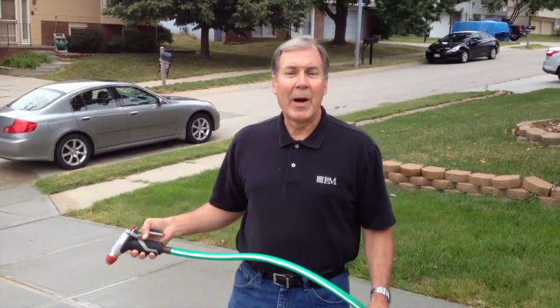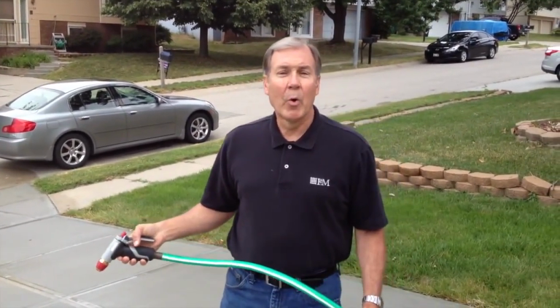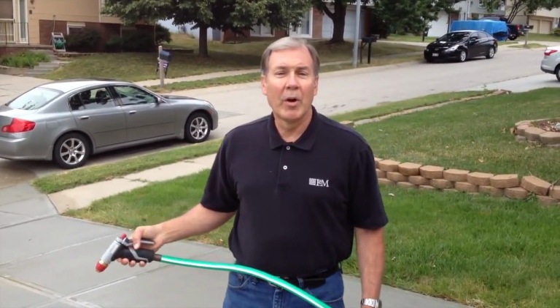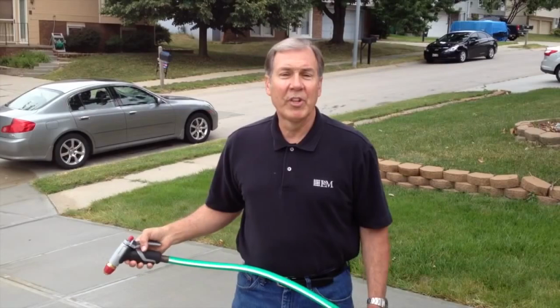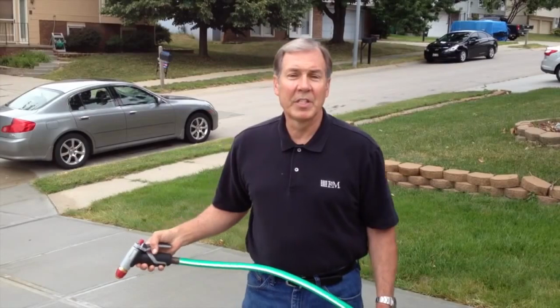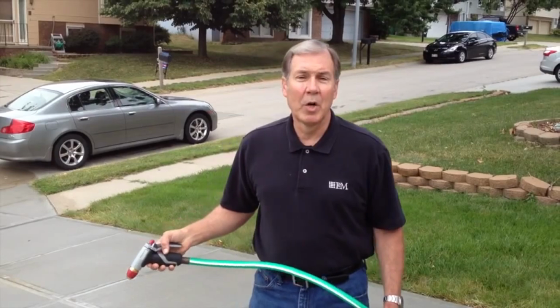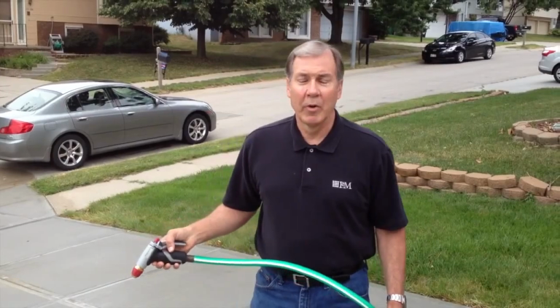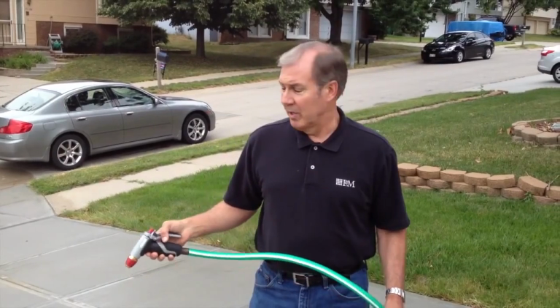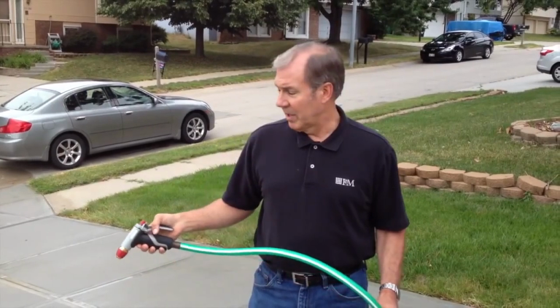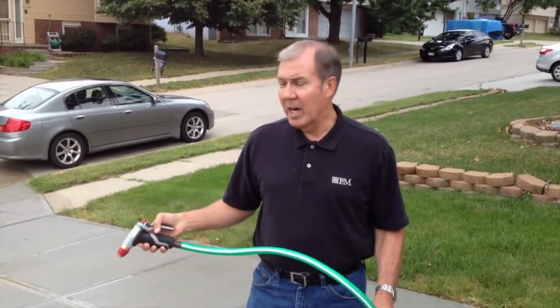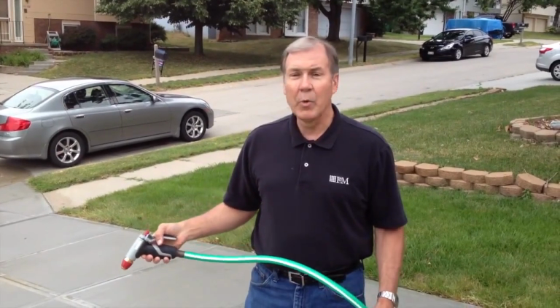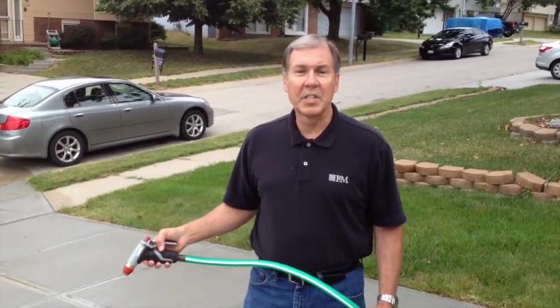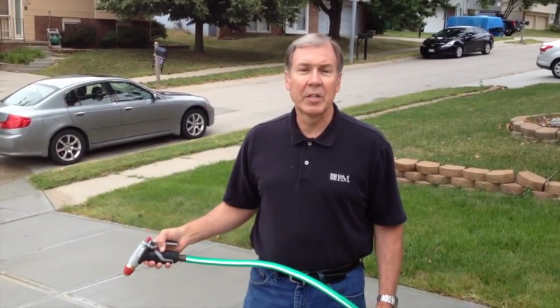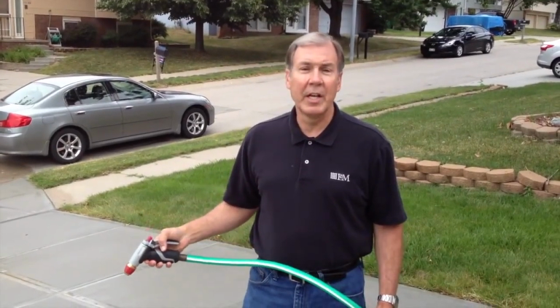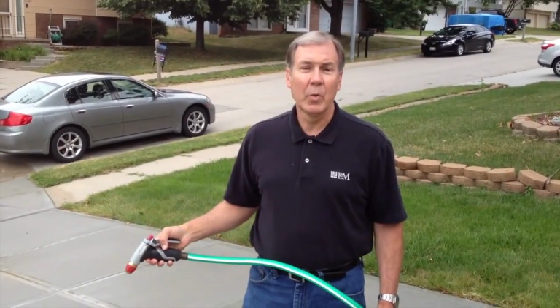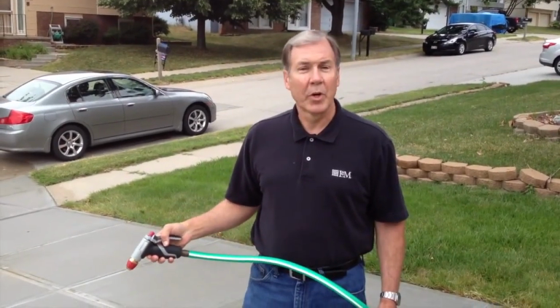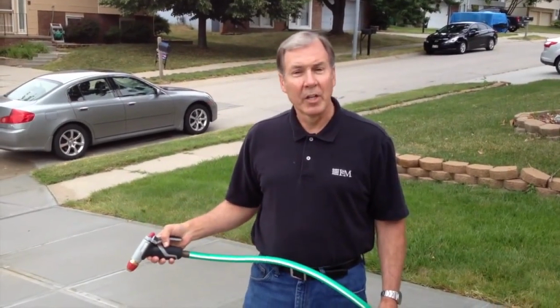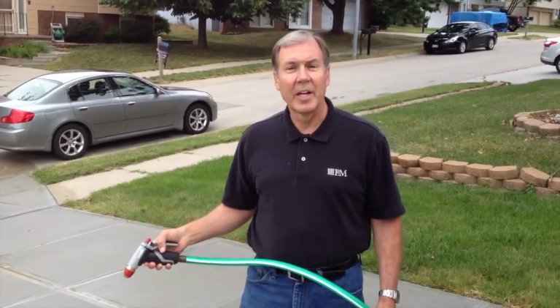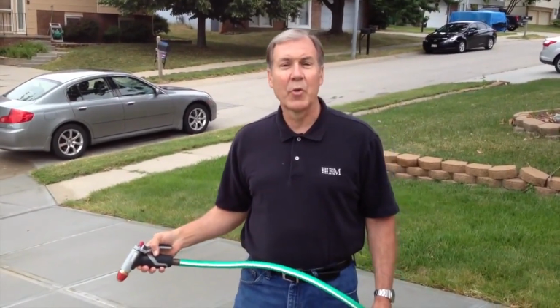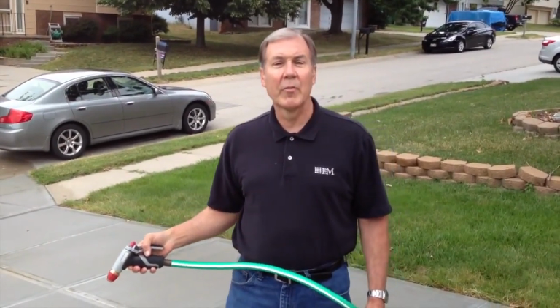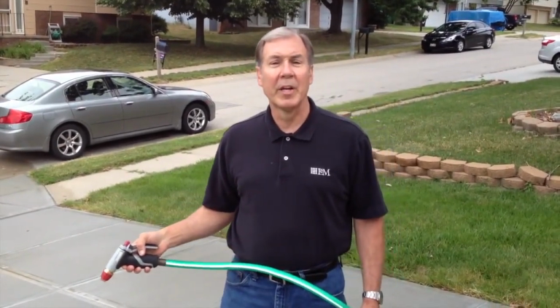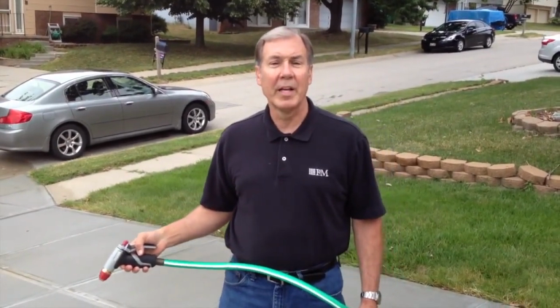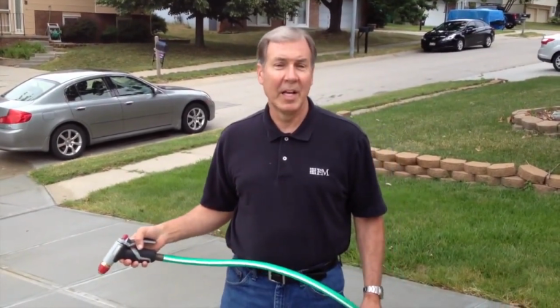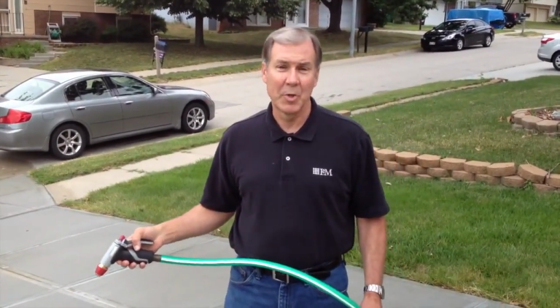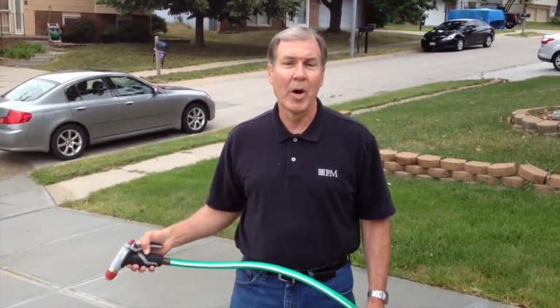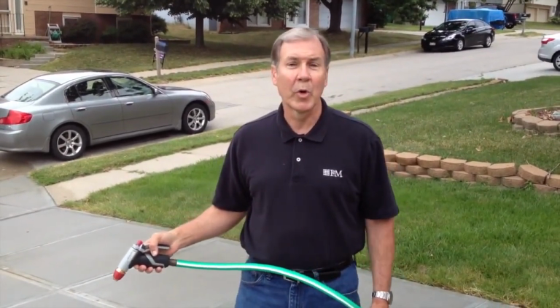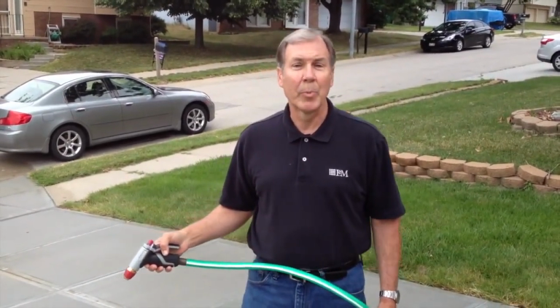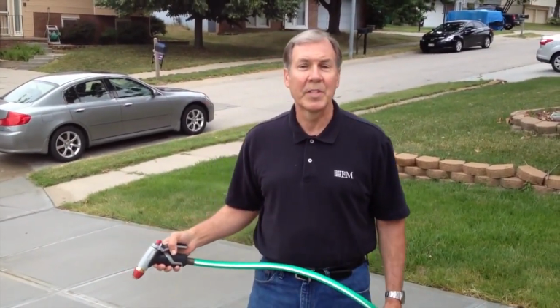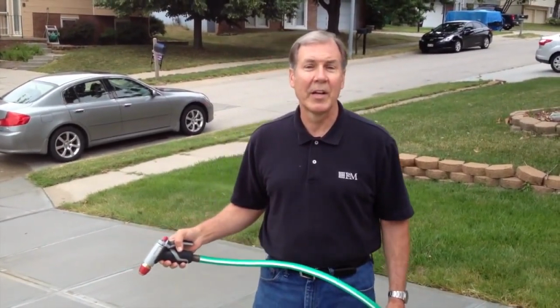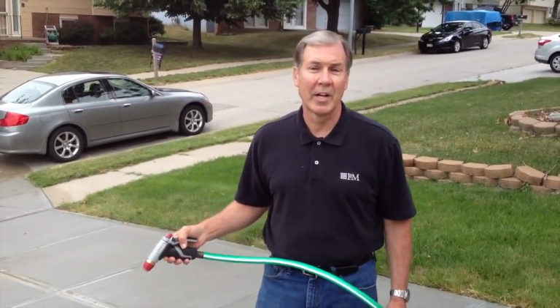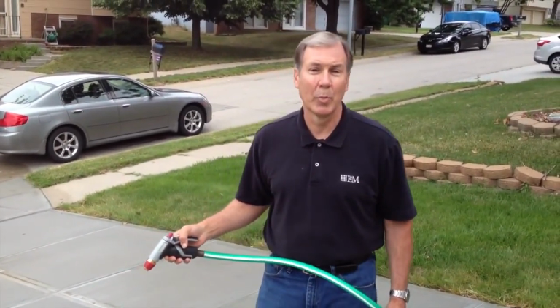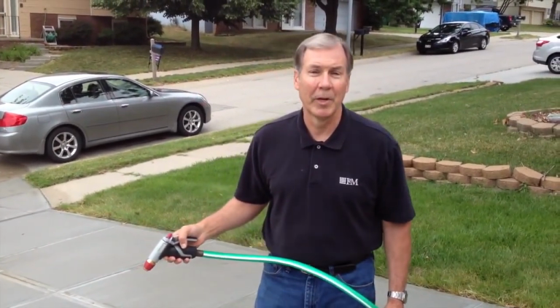The power washing is over. The concrete is clean. We're going to let it dry overnight and tomorrow we're going to put down Aquapel.